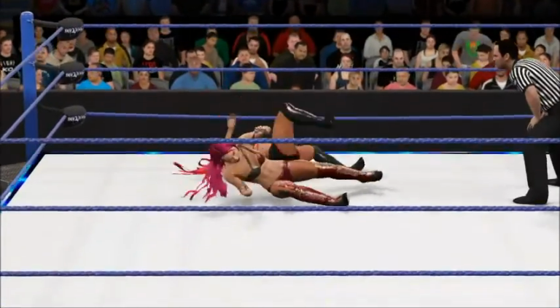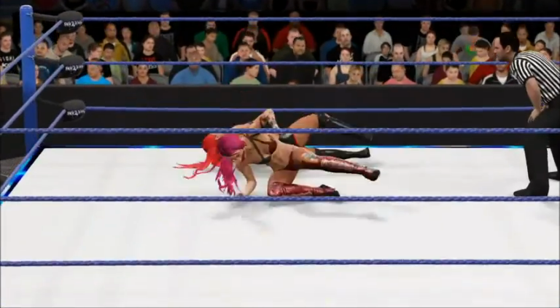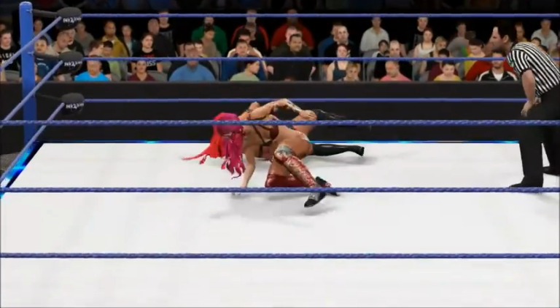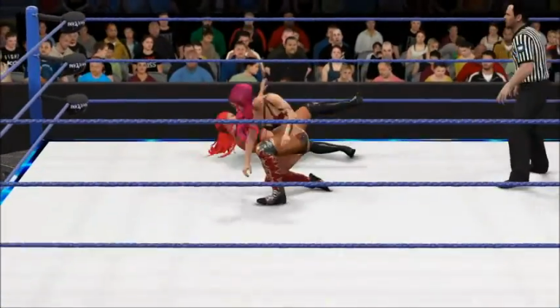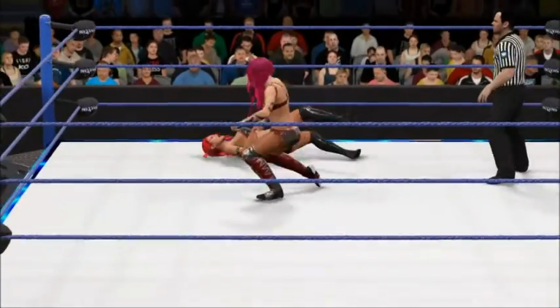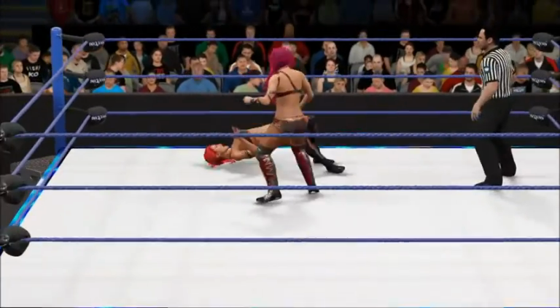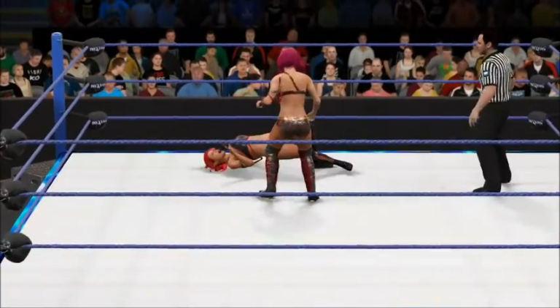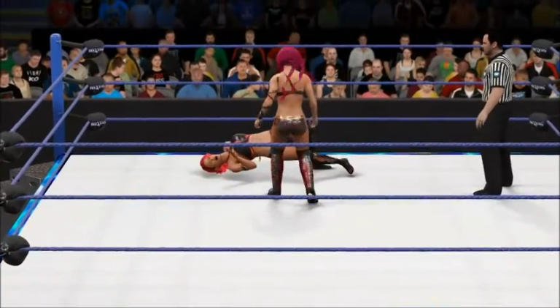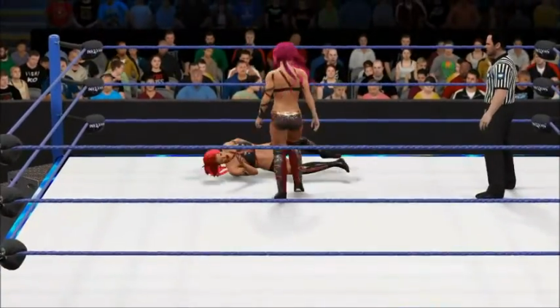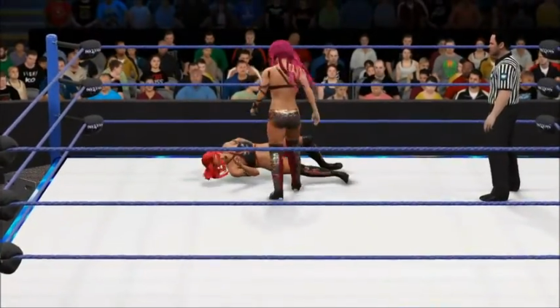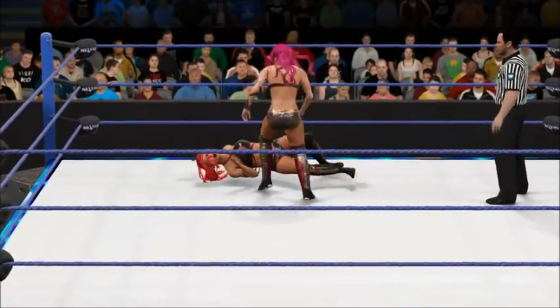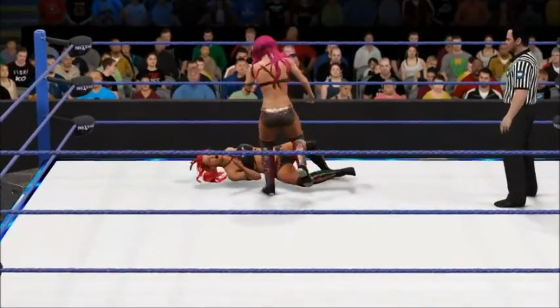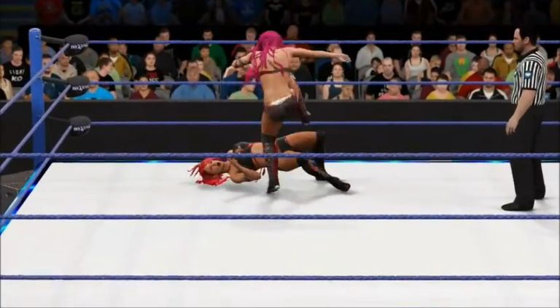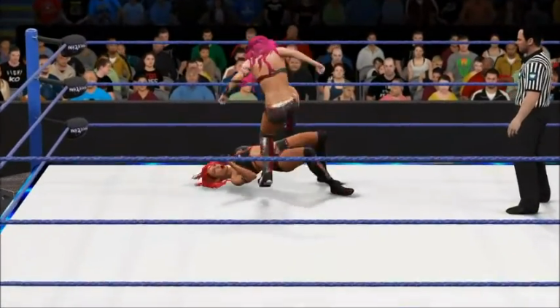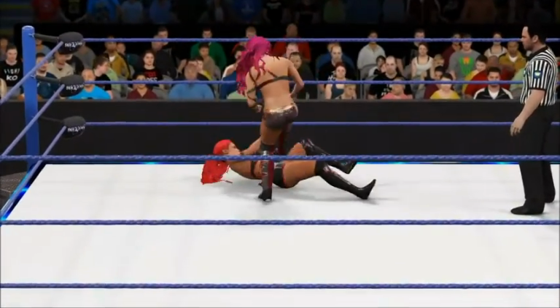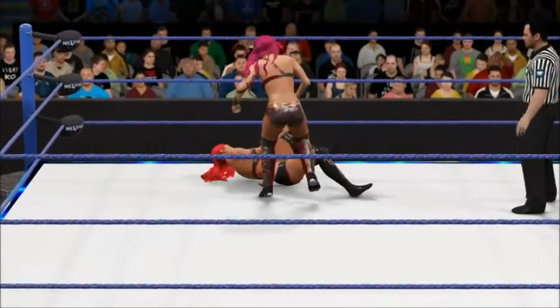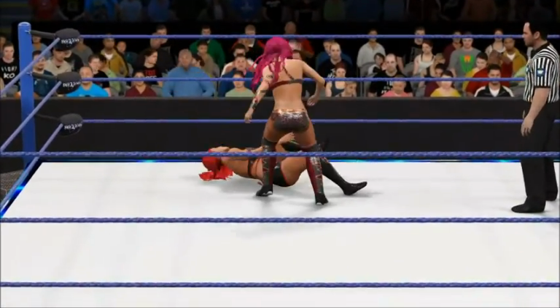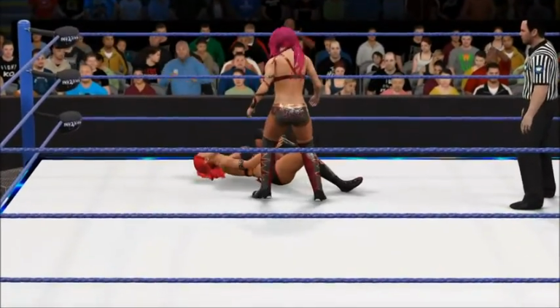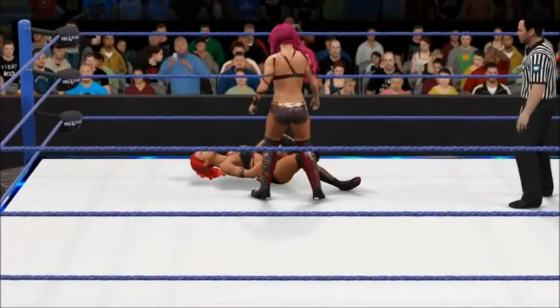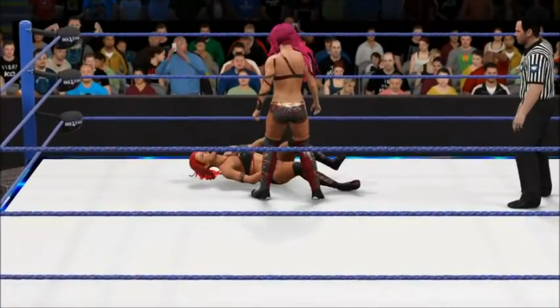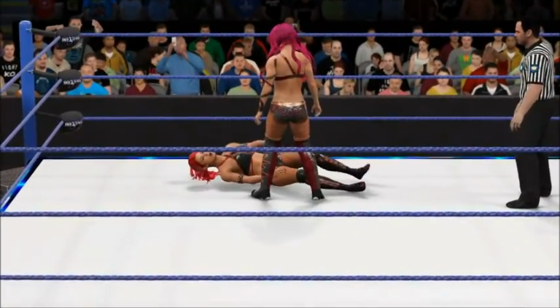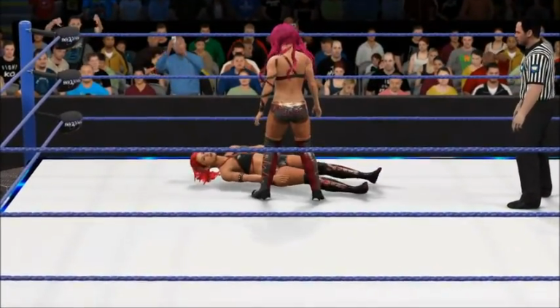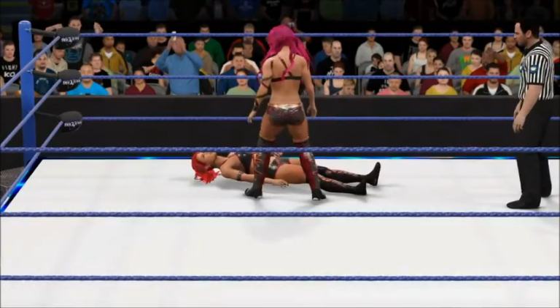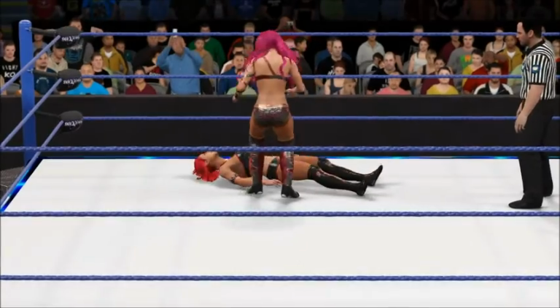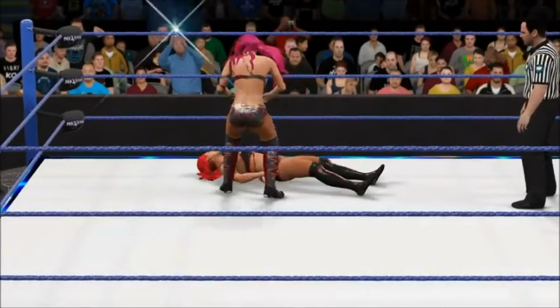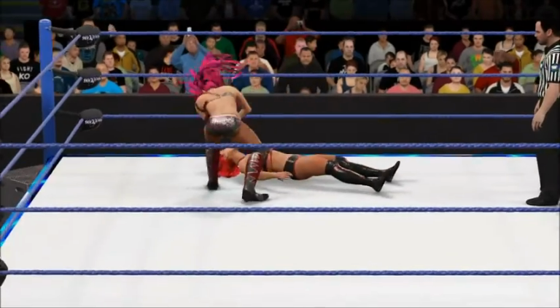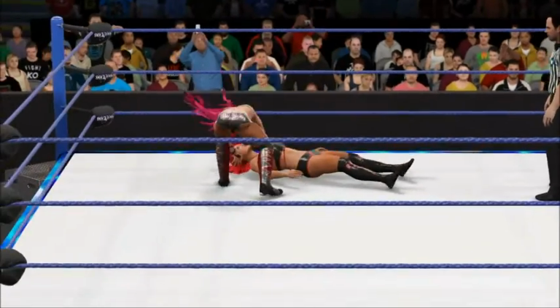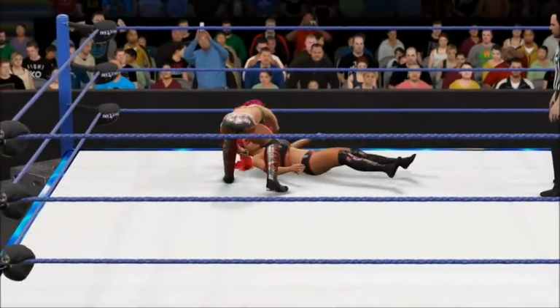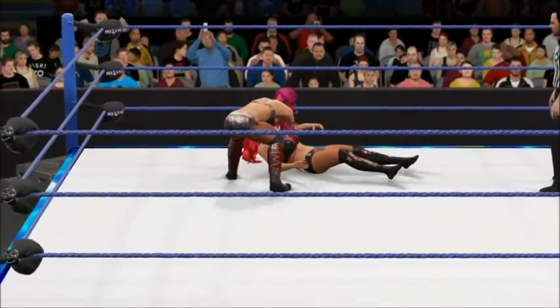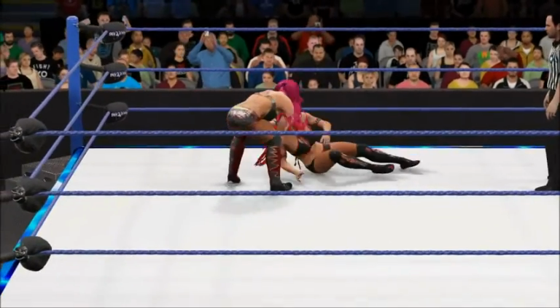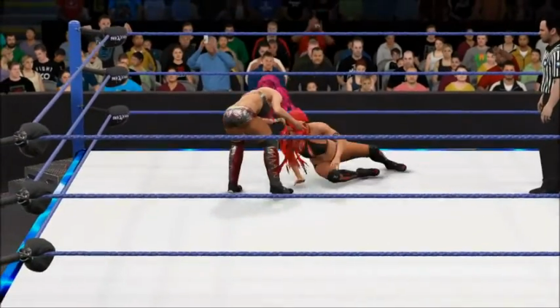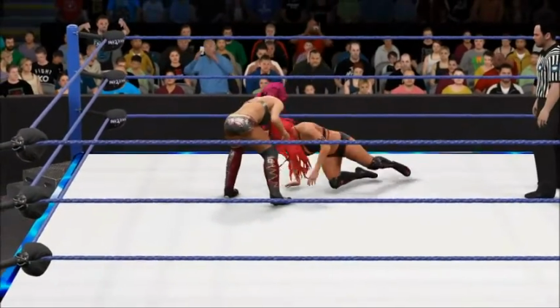There's the dragon screw, making that knee pay for its past sins. Bad knee. Bad knee.